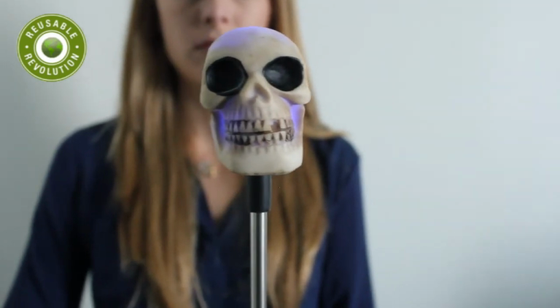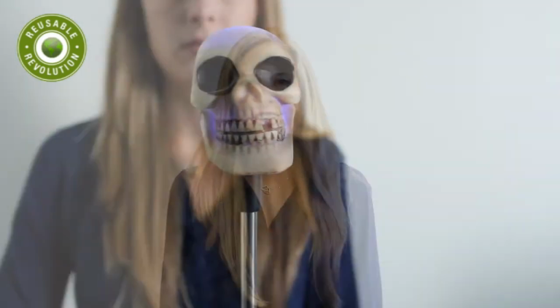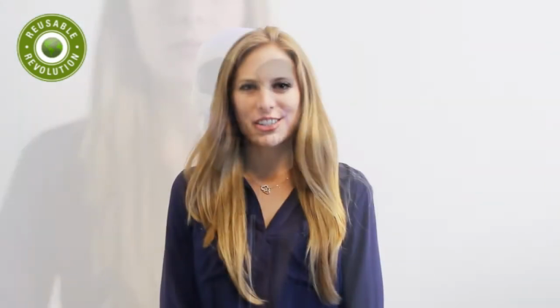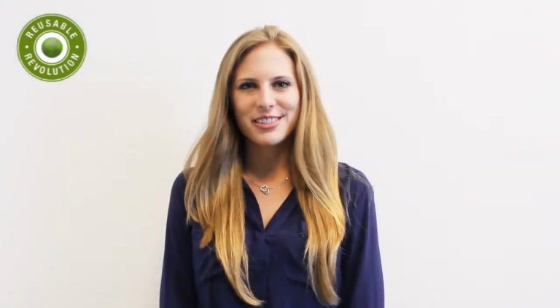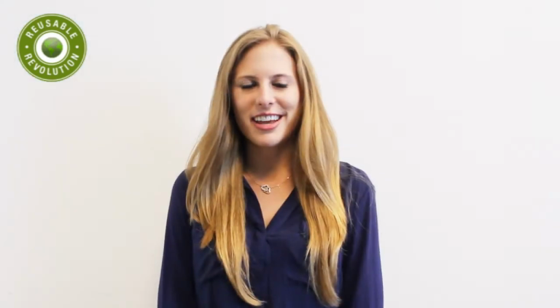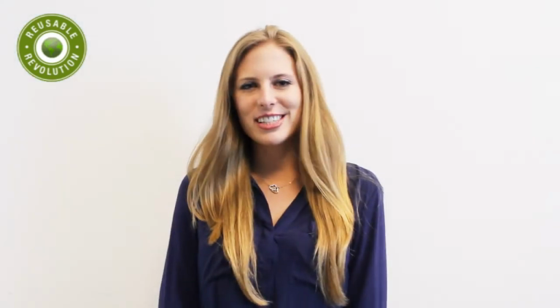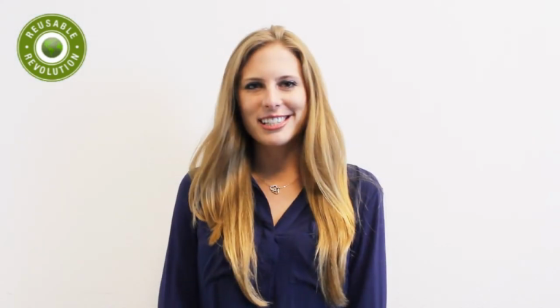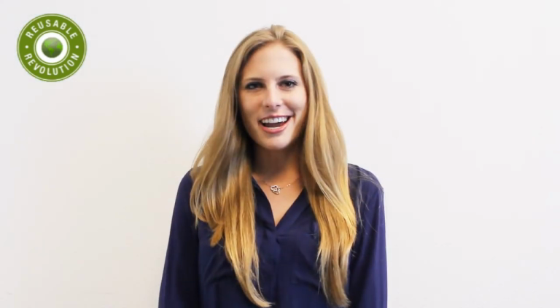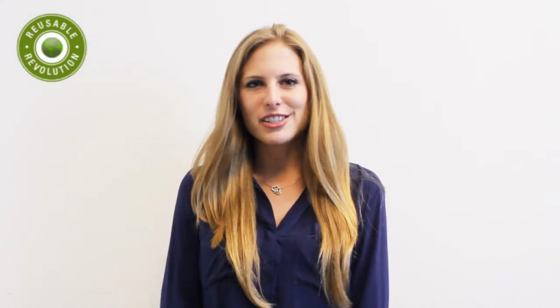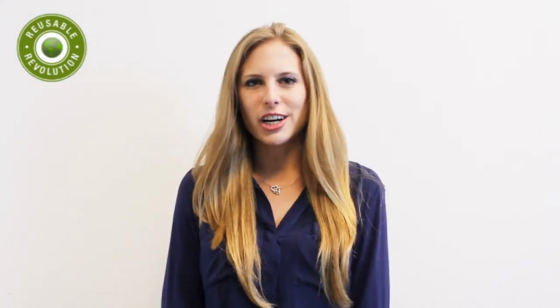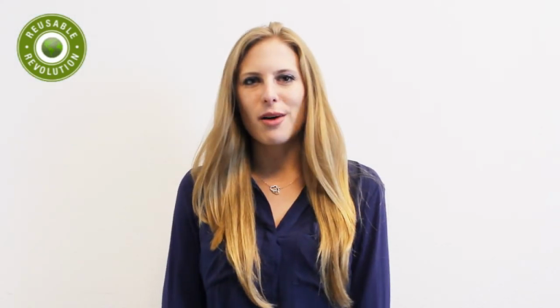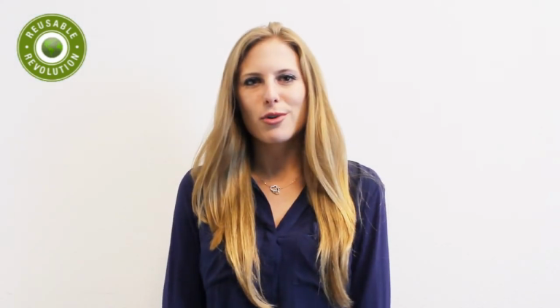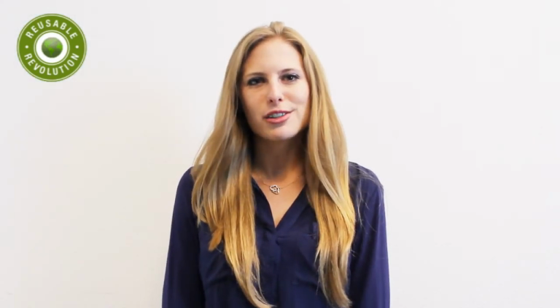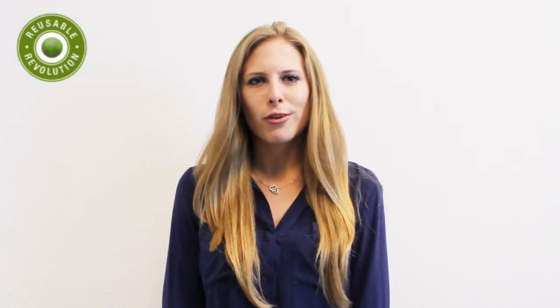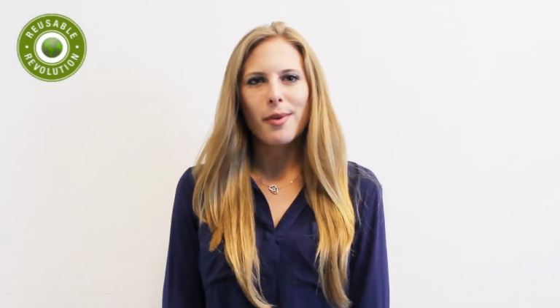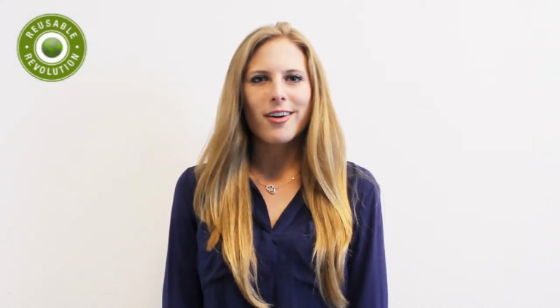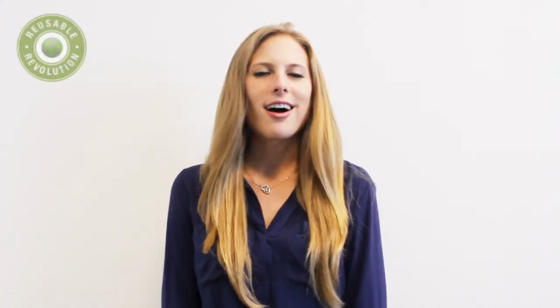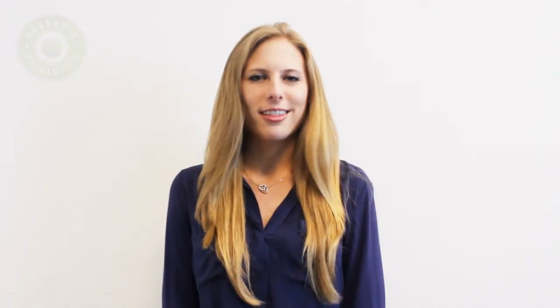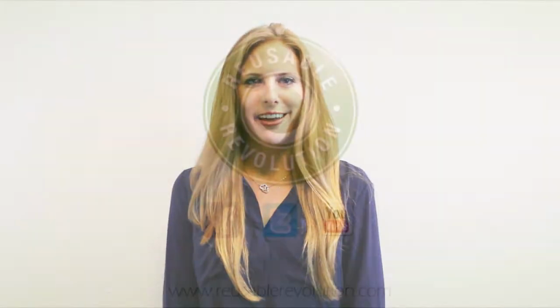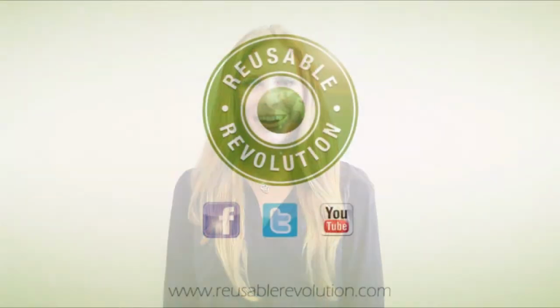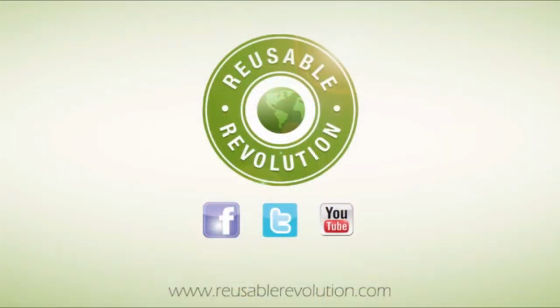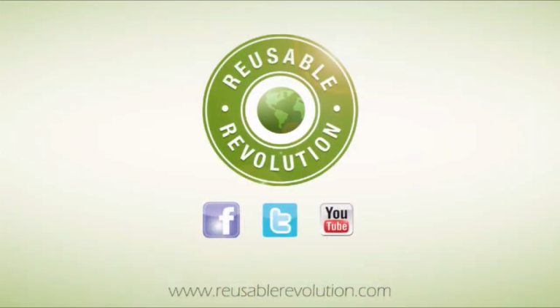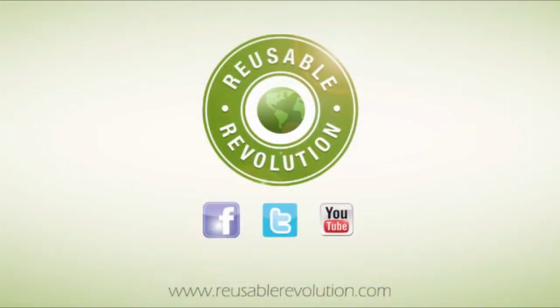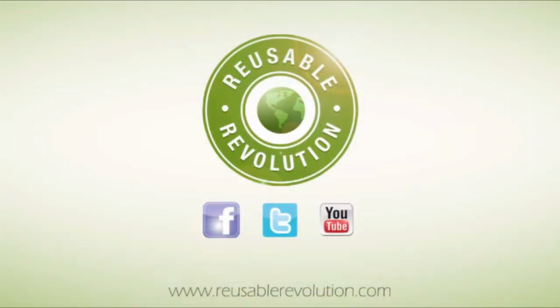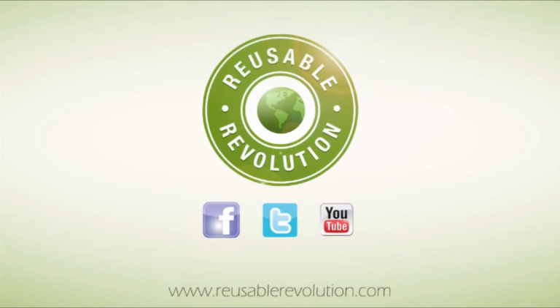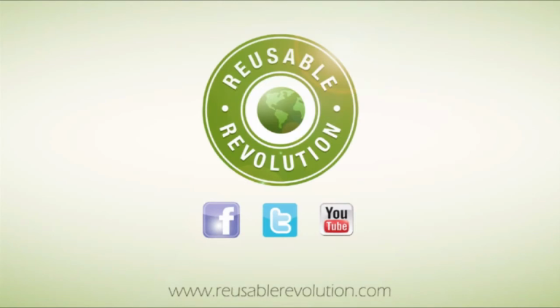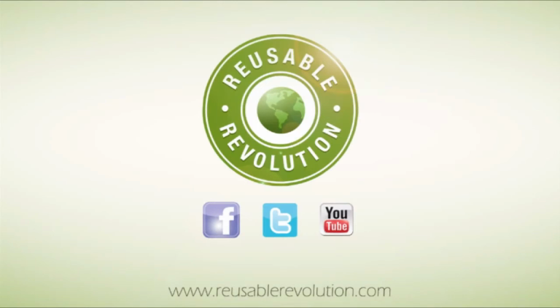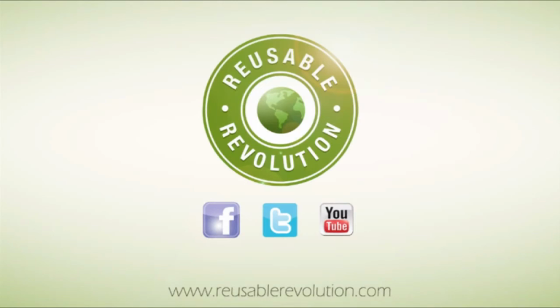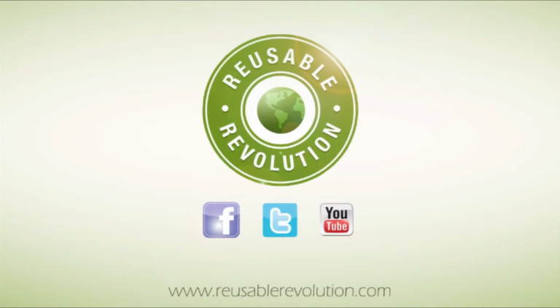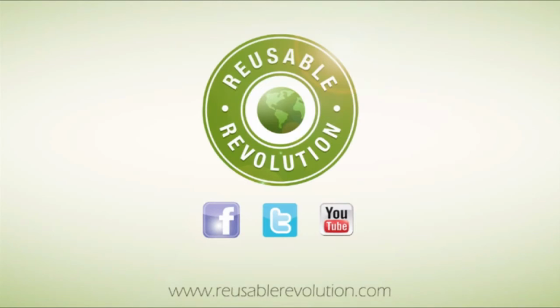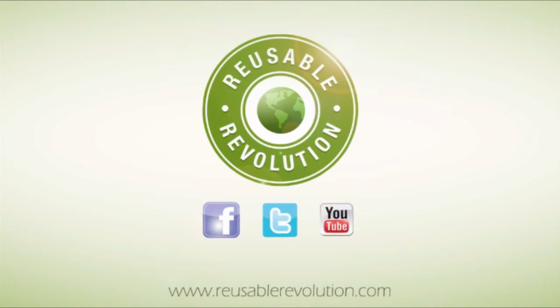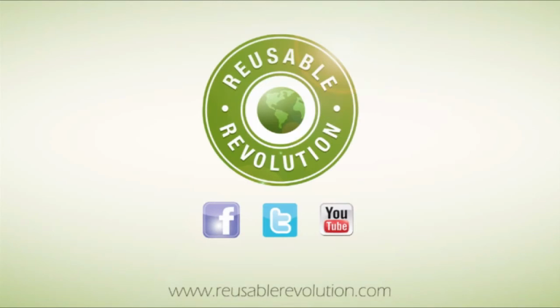So start saving today and check out more solar-powered holiday lights at ReusableRevolution.com.